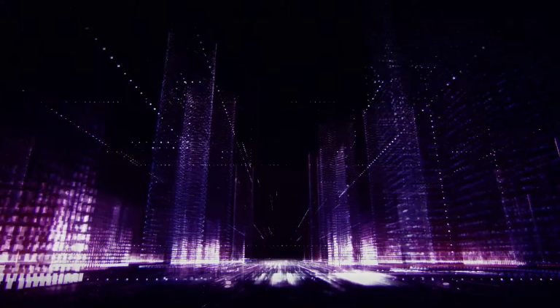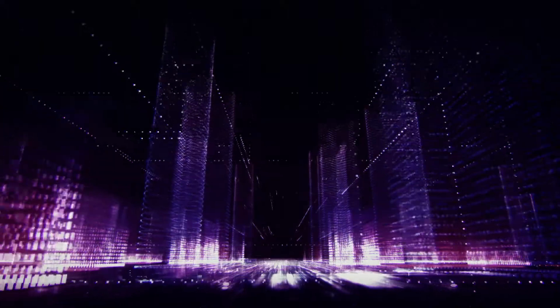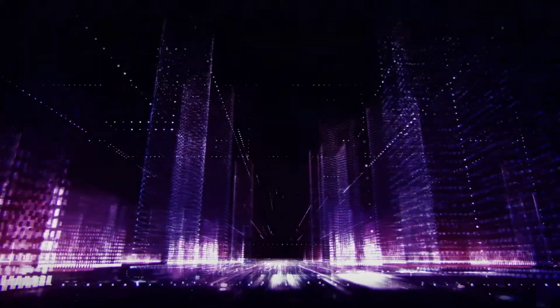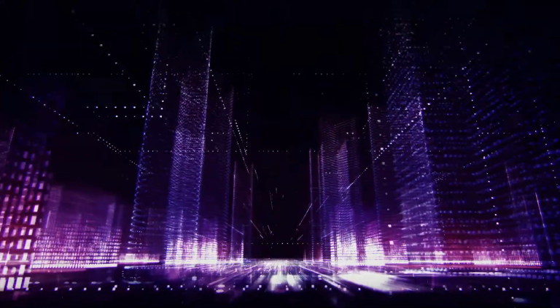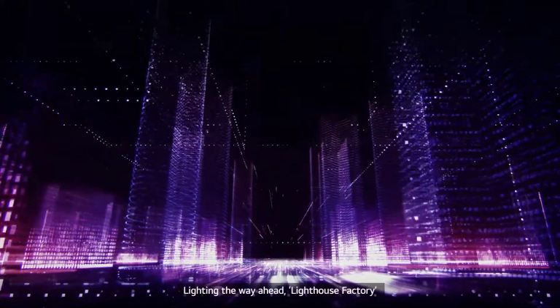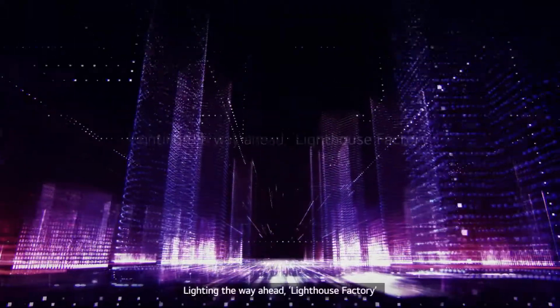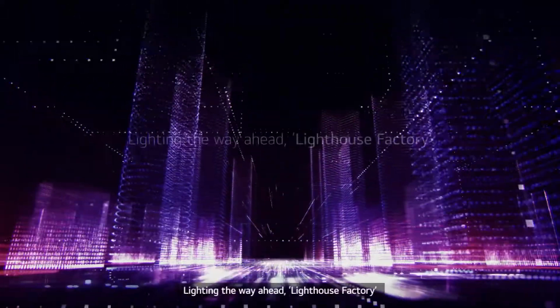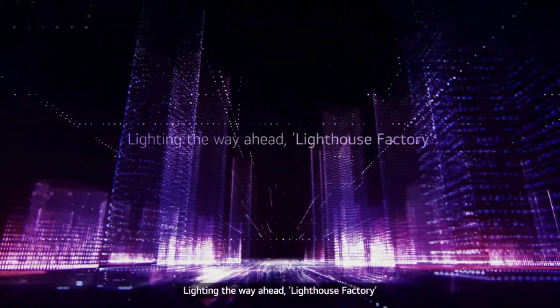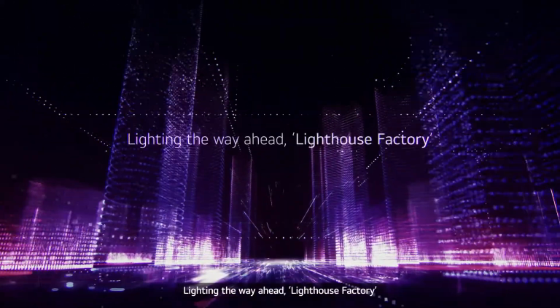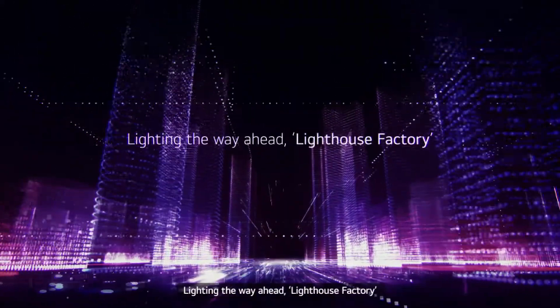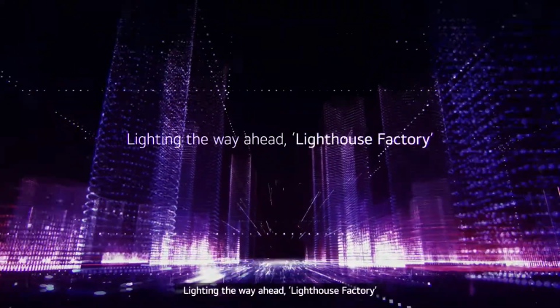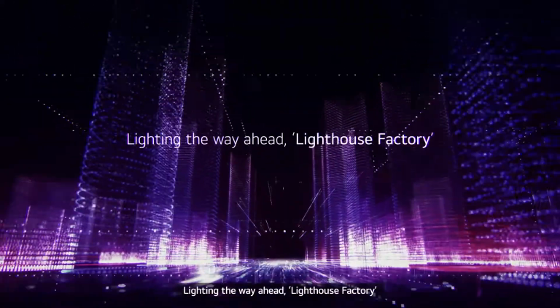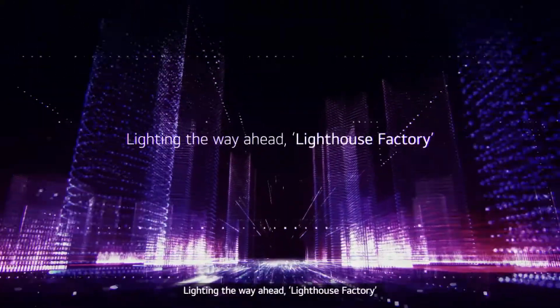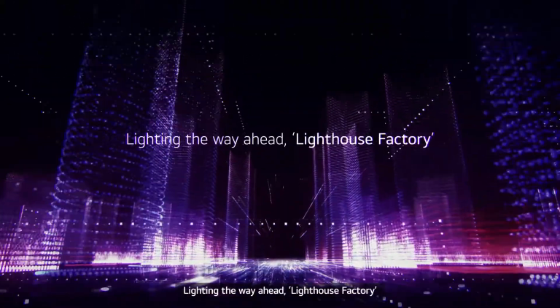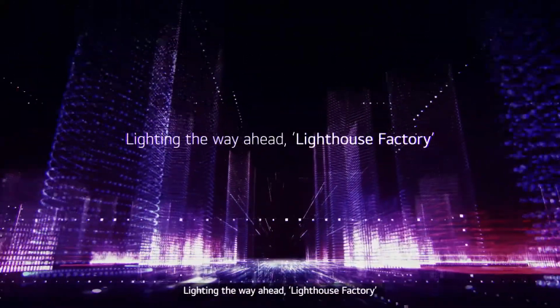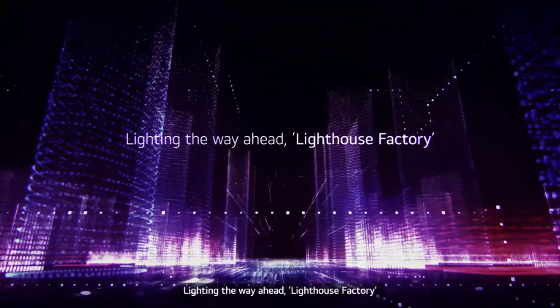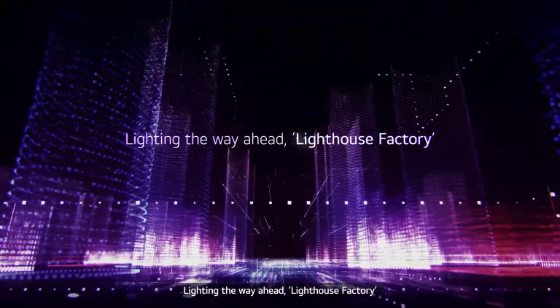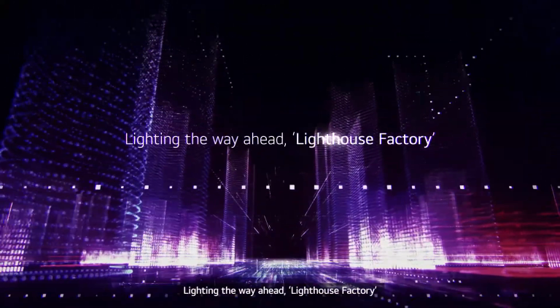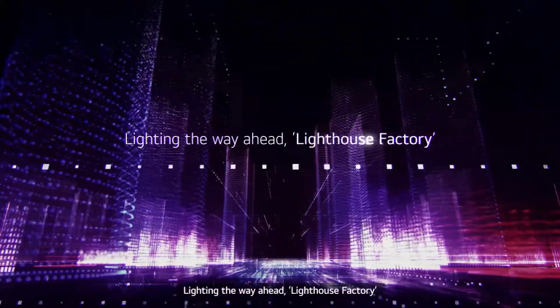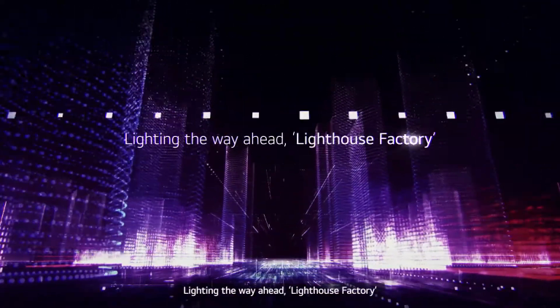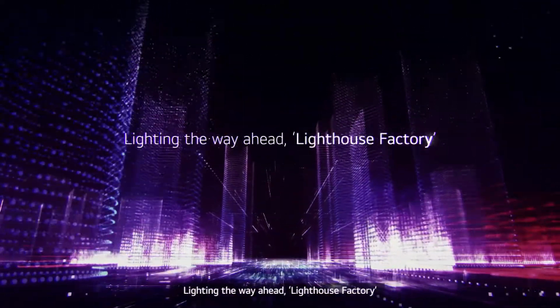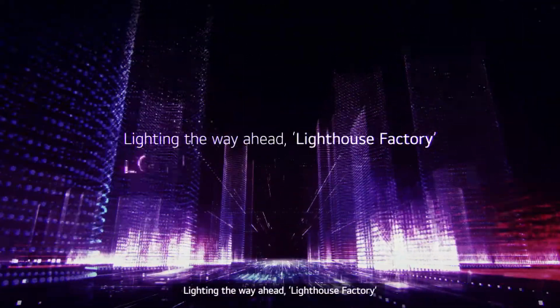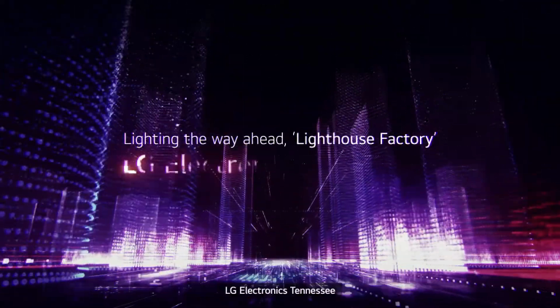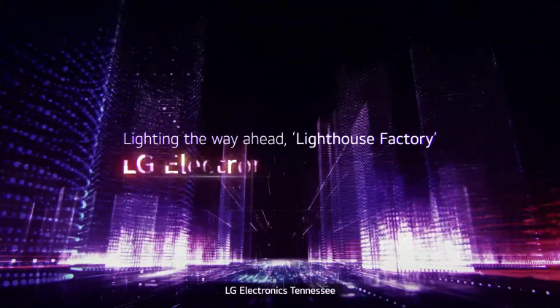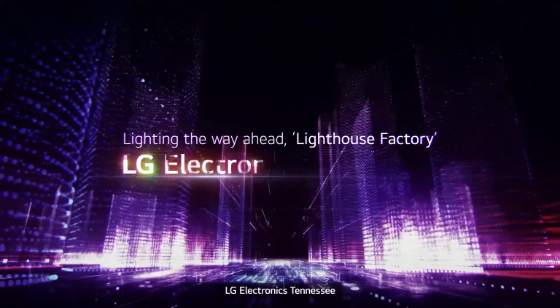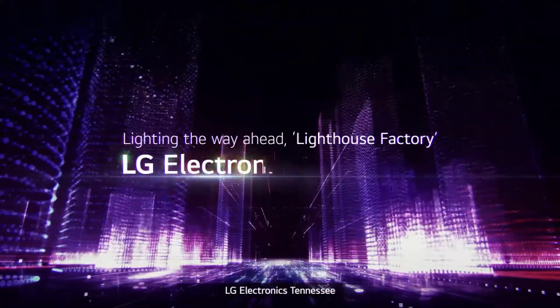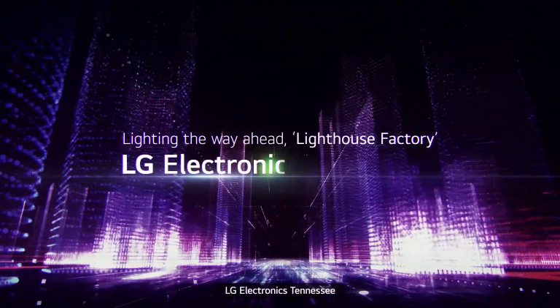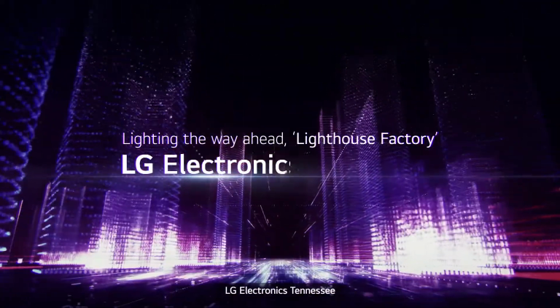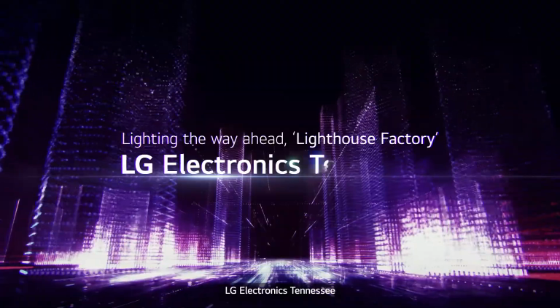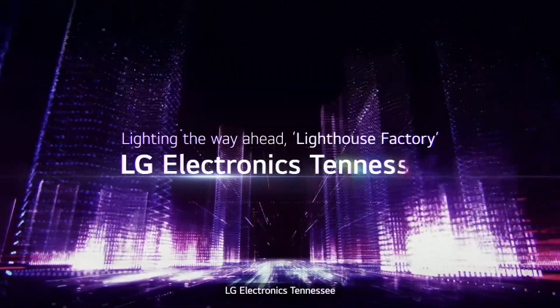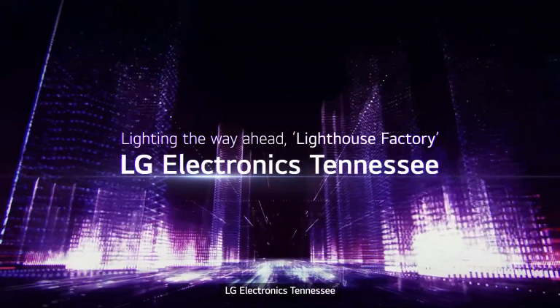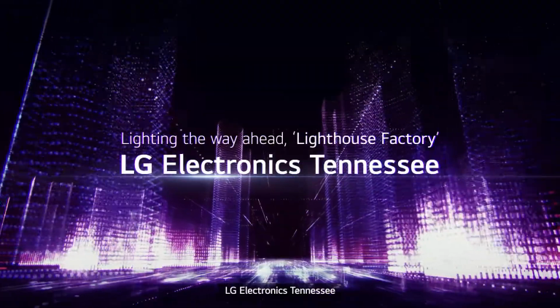Lighting the way ahead. Lighthouse Factory. LG Electronics, Tennessee.